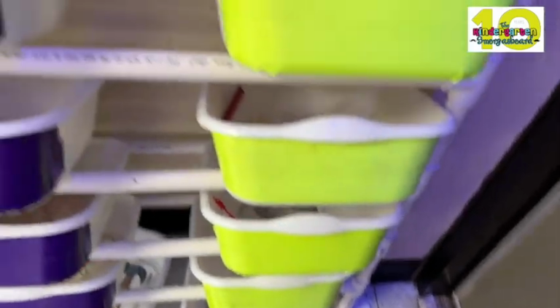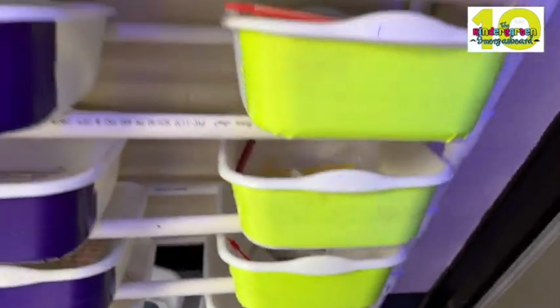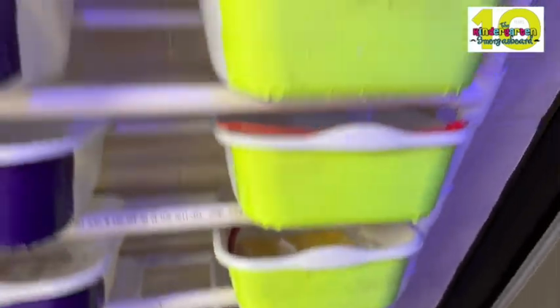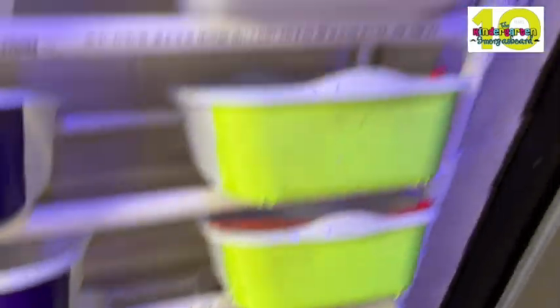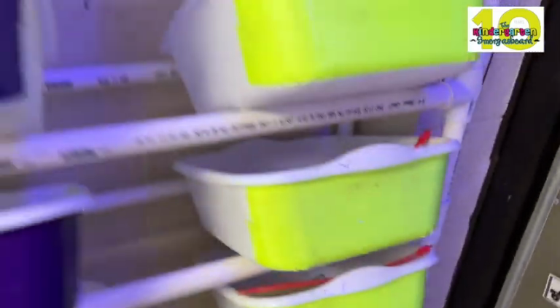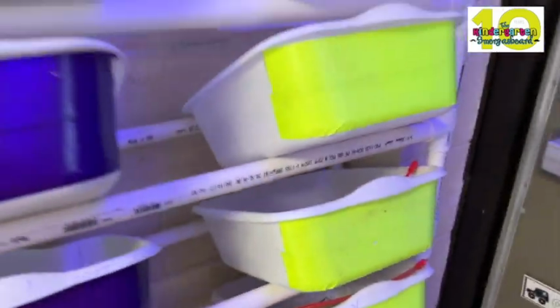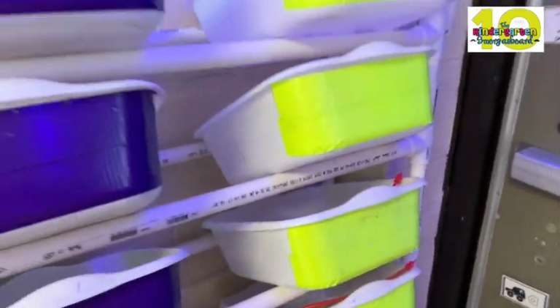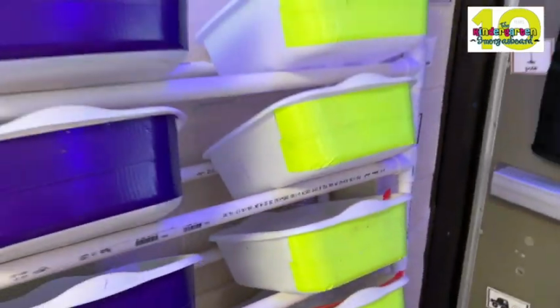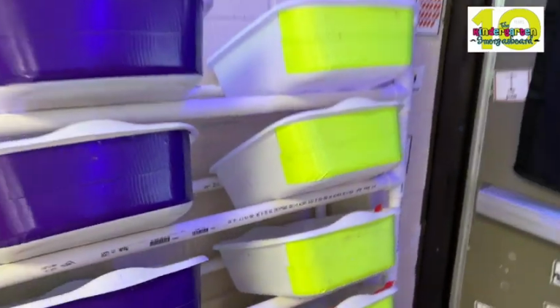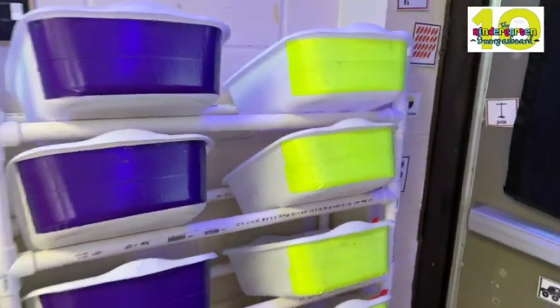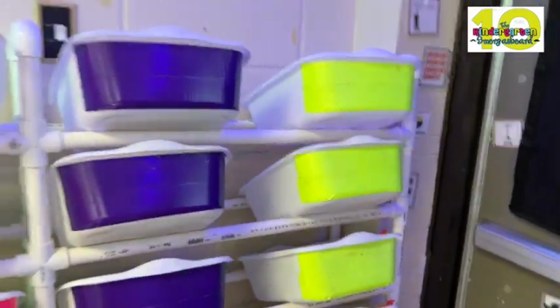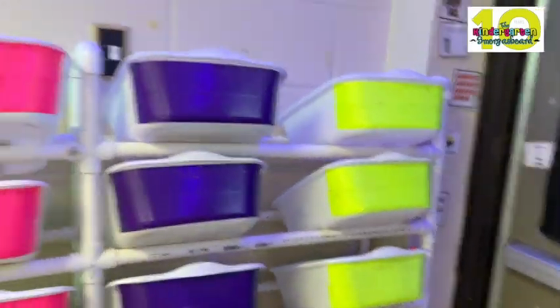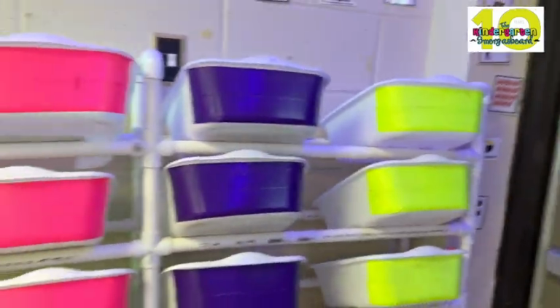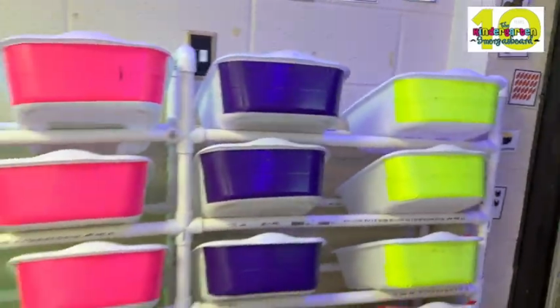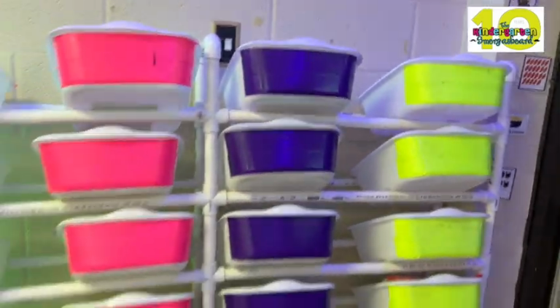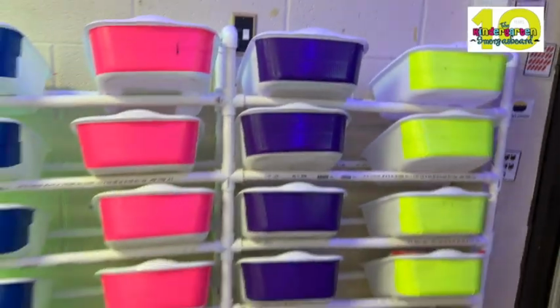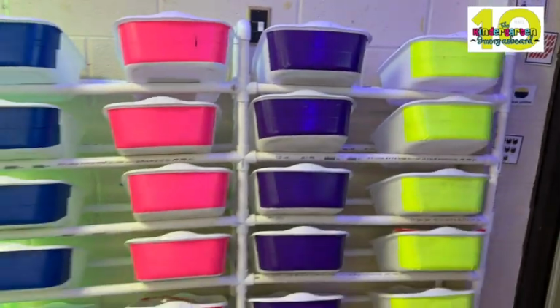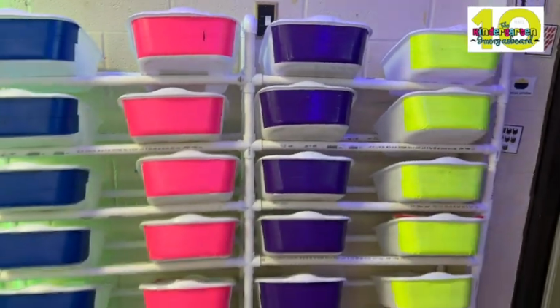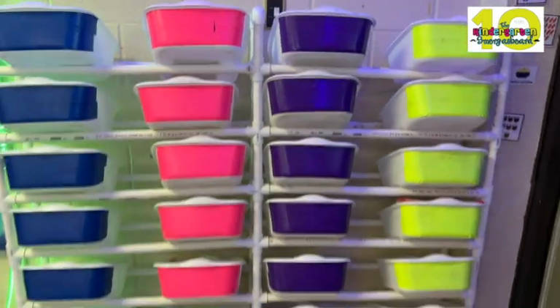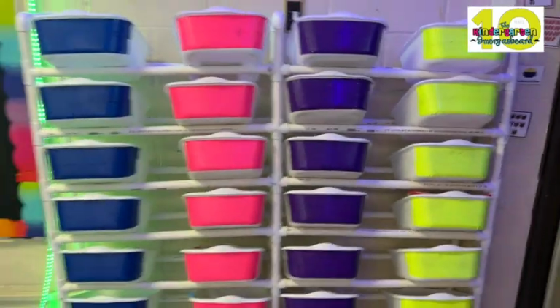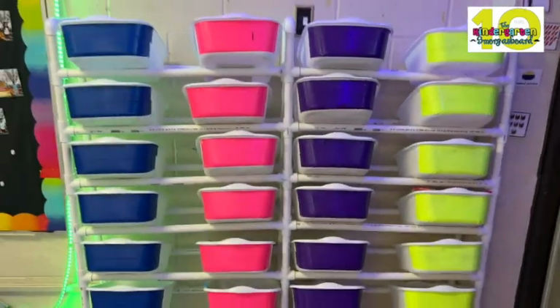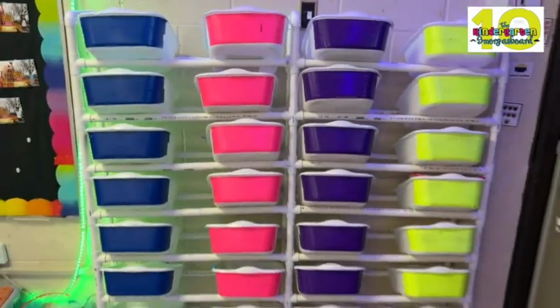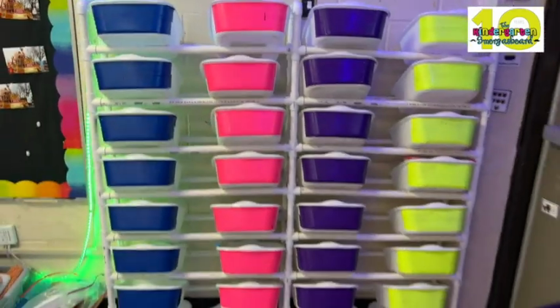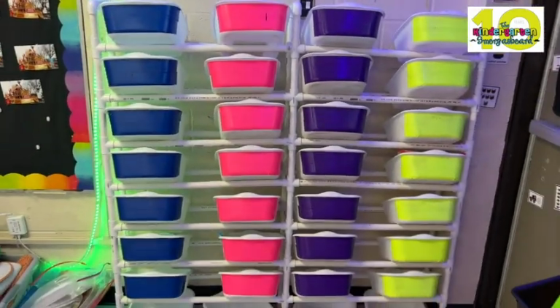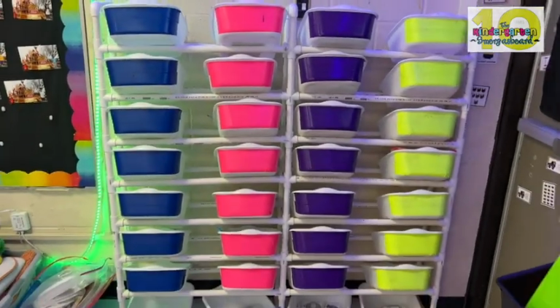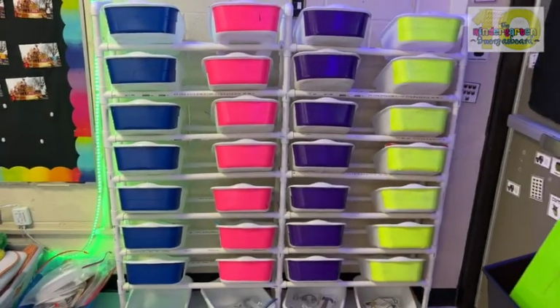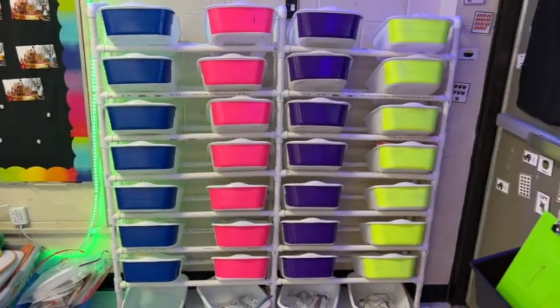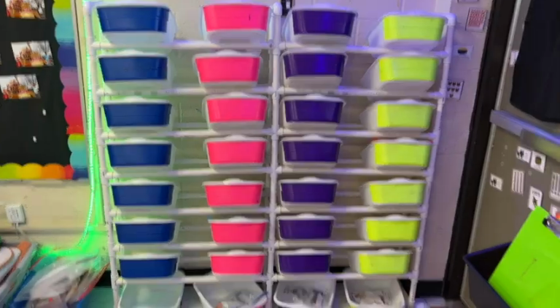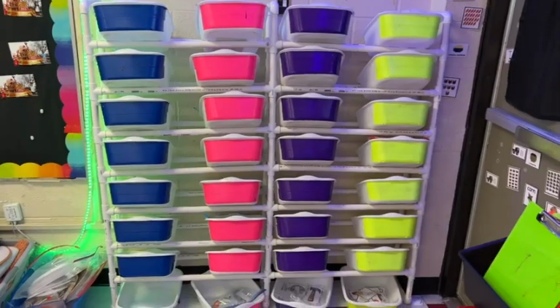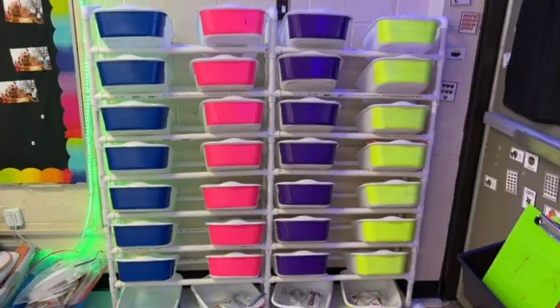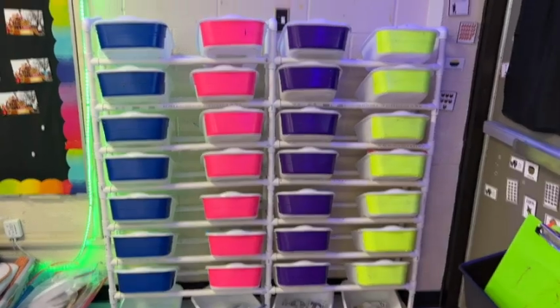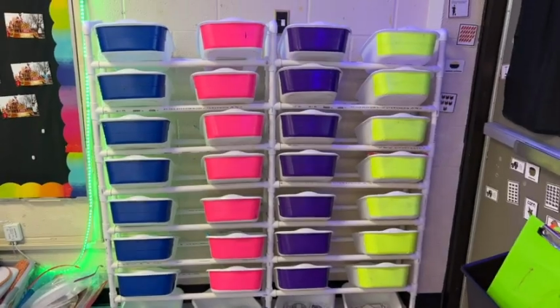So there you go — that's what's included in our December math tubs.